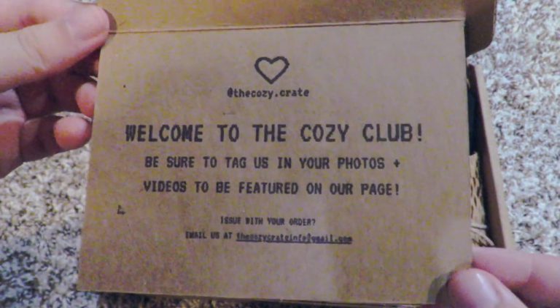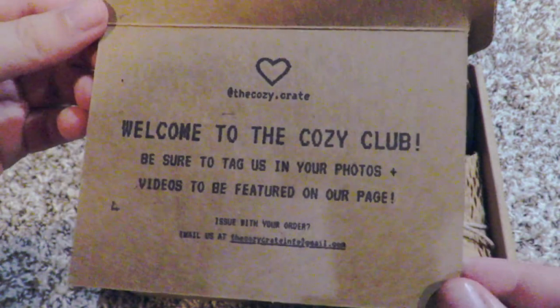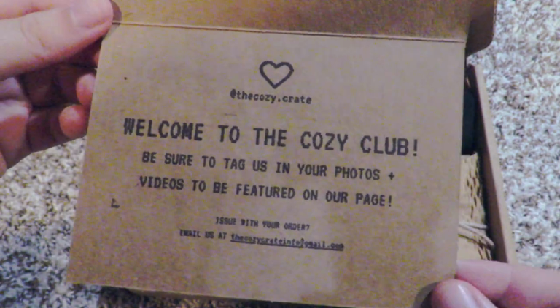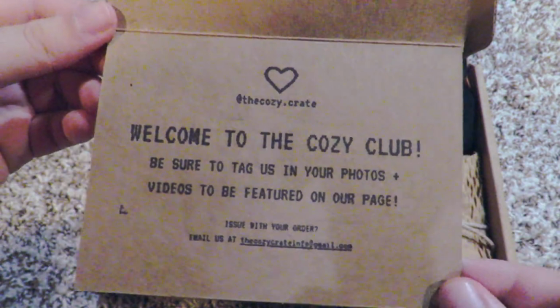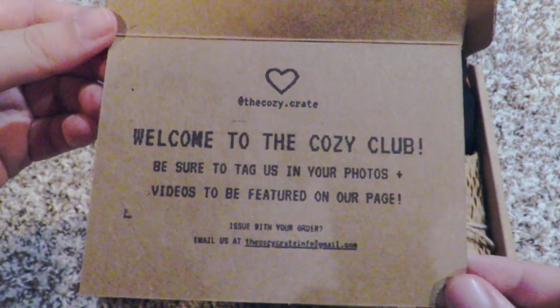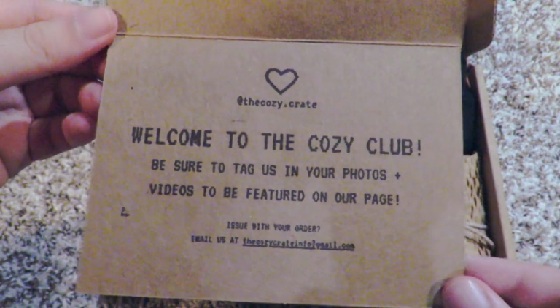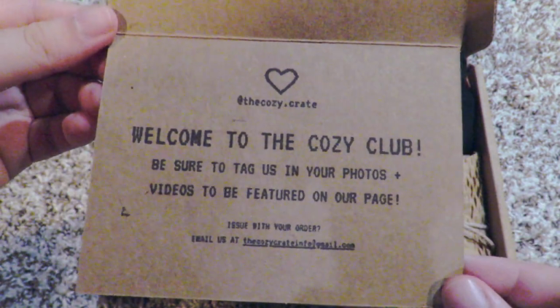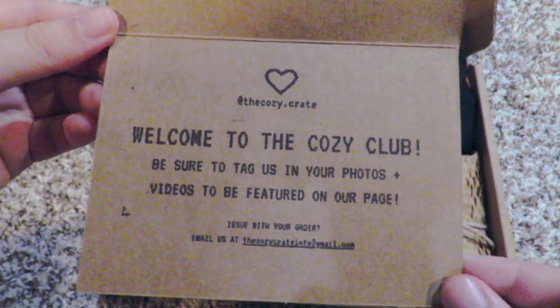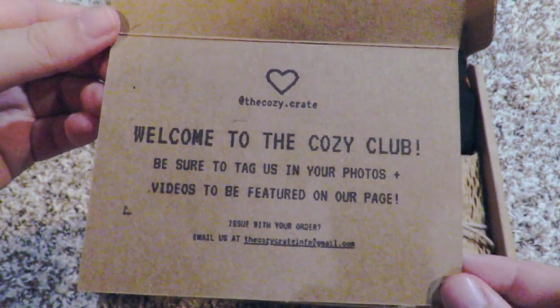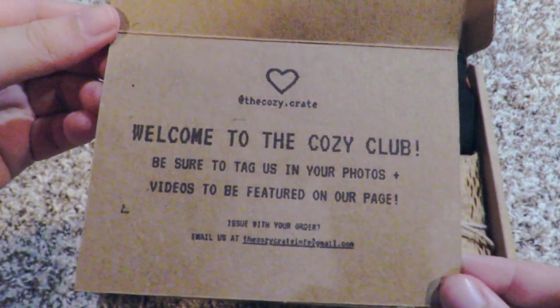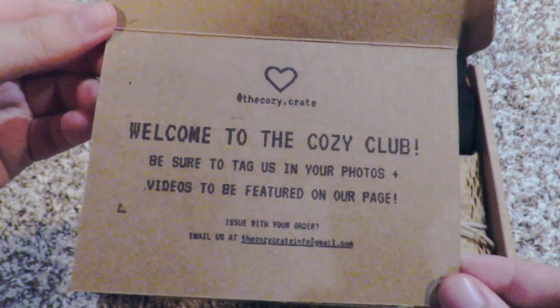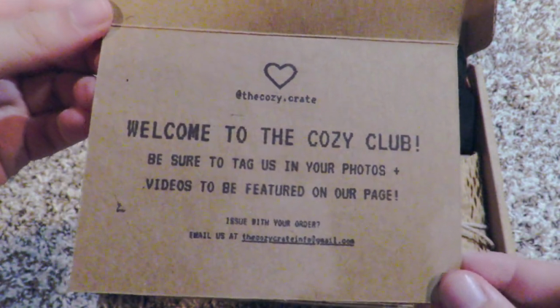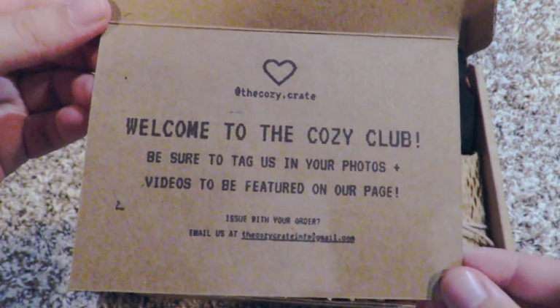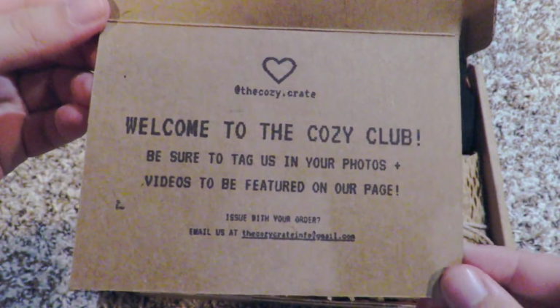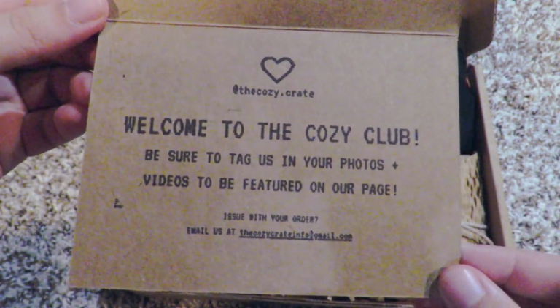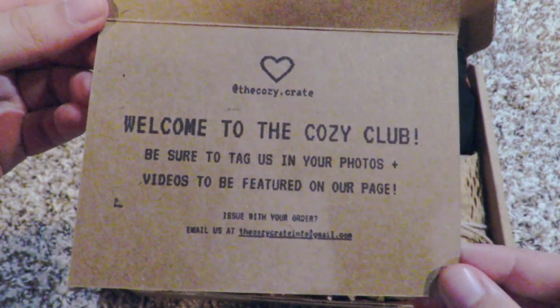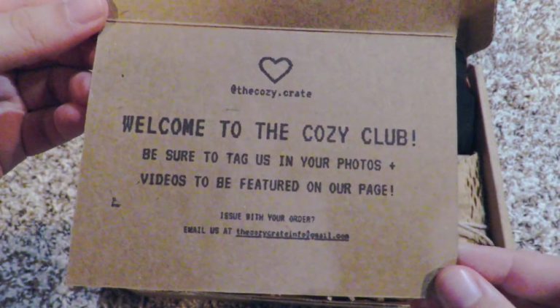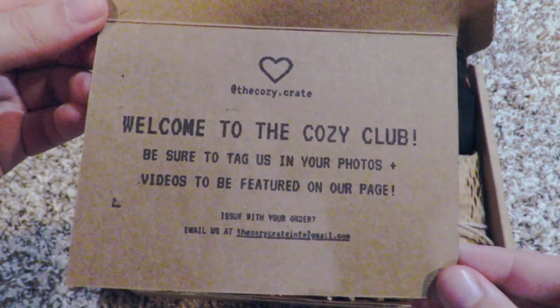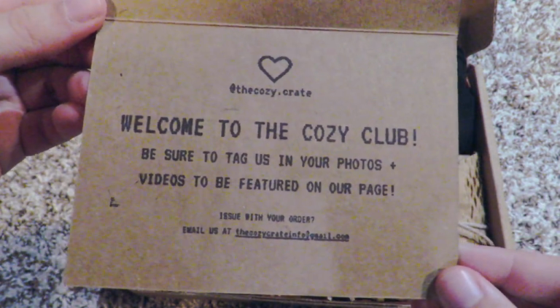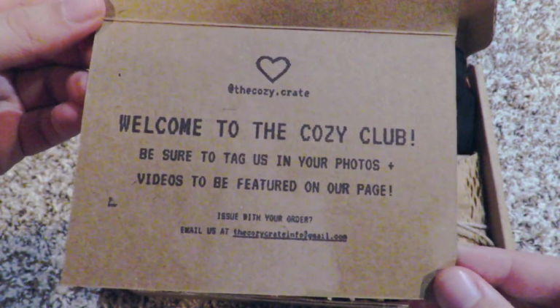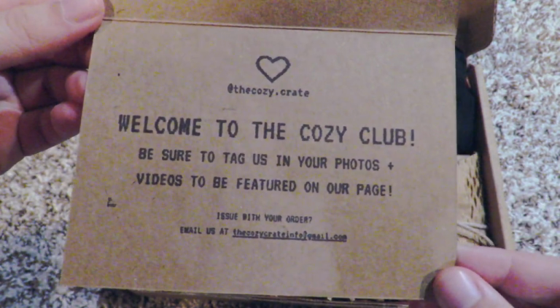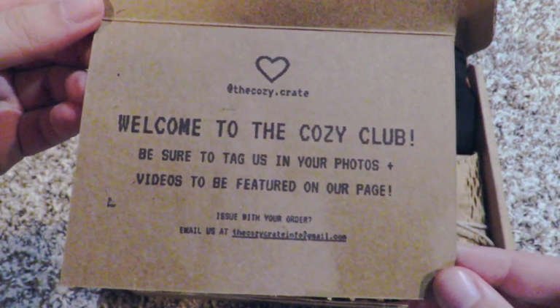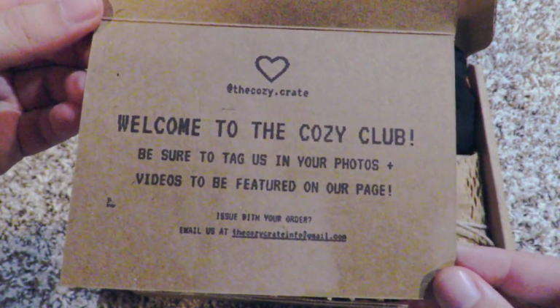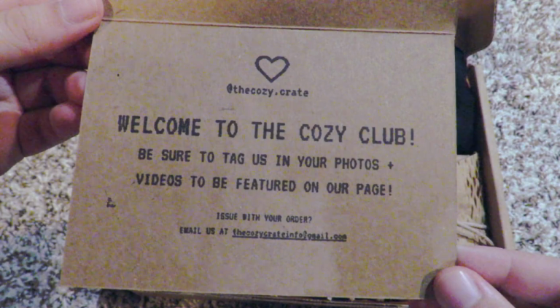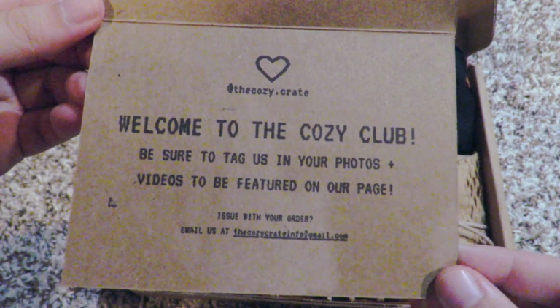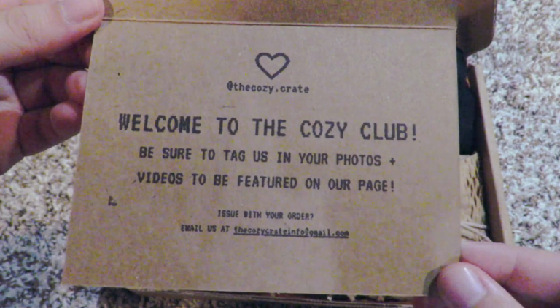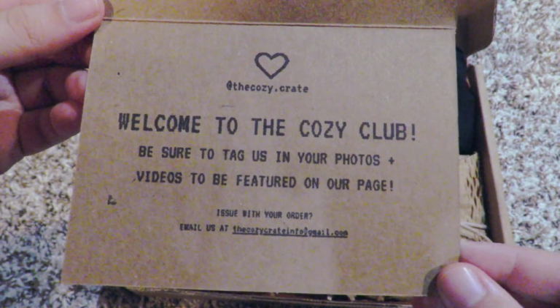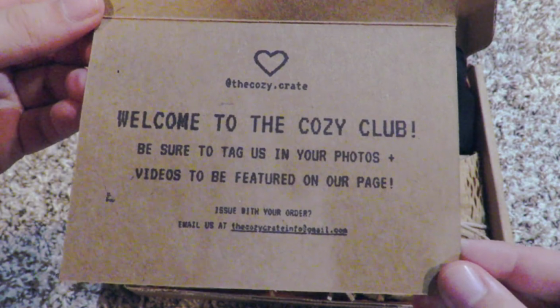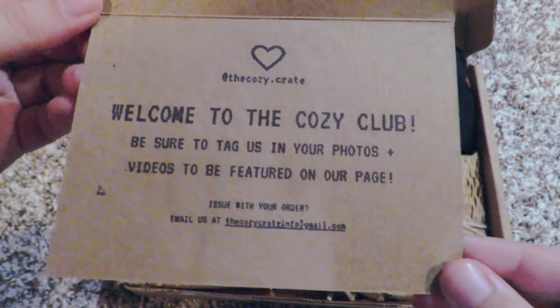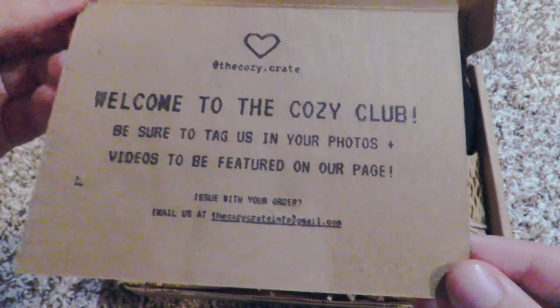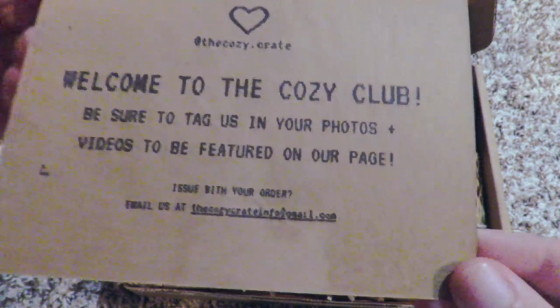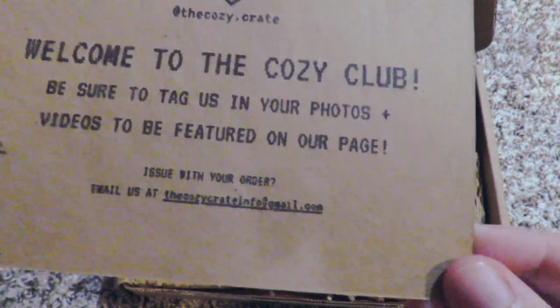Welcome to the Cozy Club! Be sure to tag us in your photos and videos to be featured on our page.